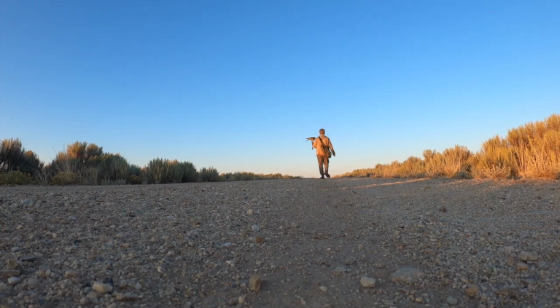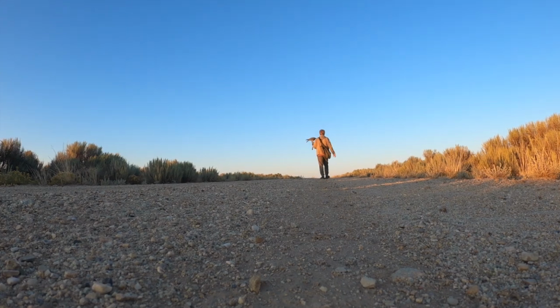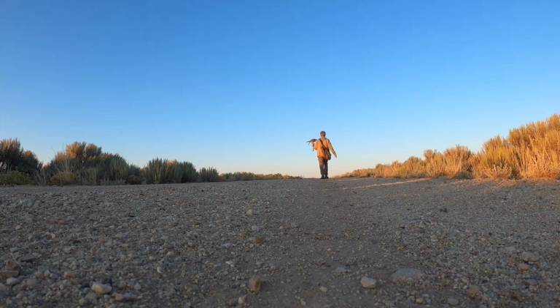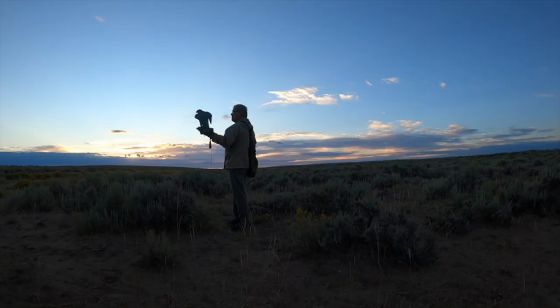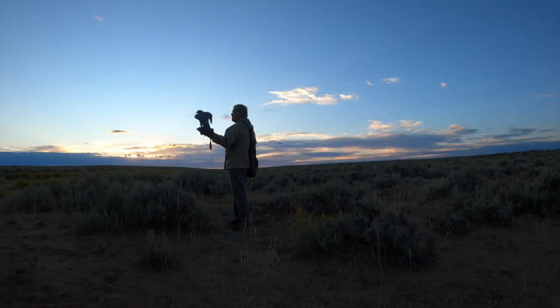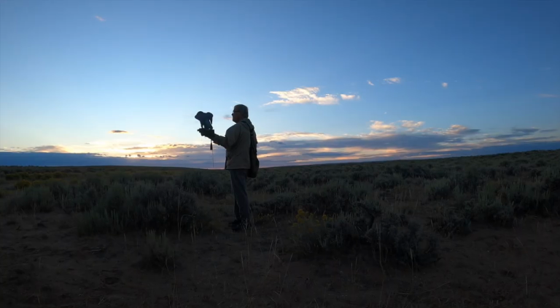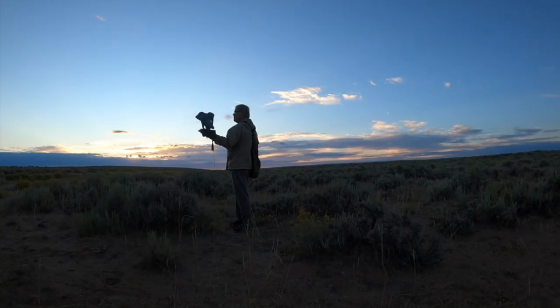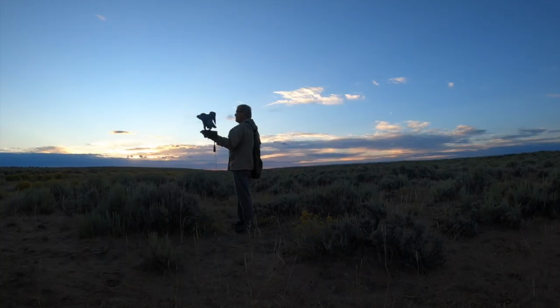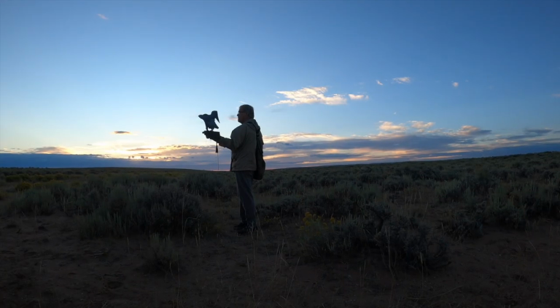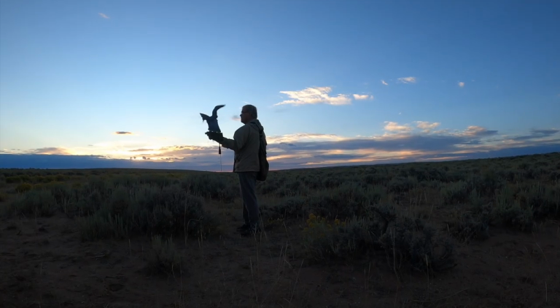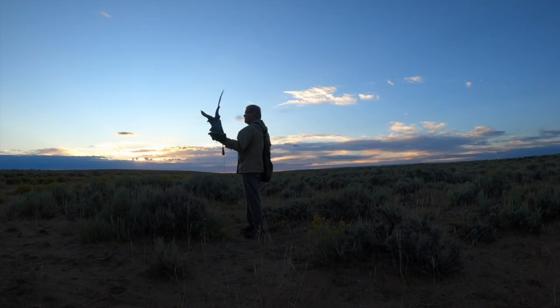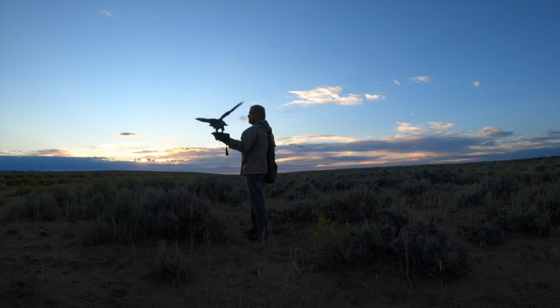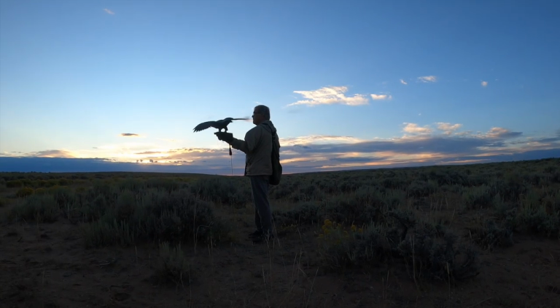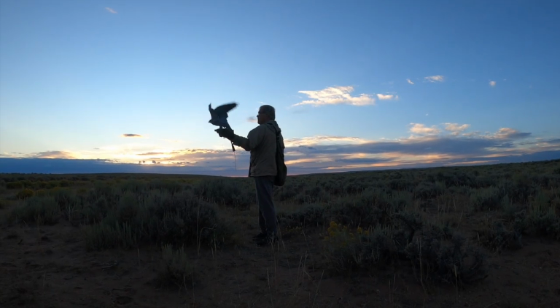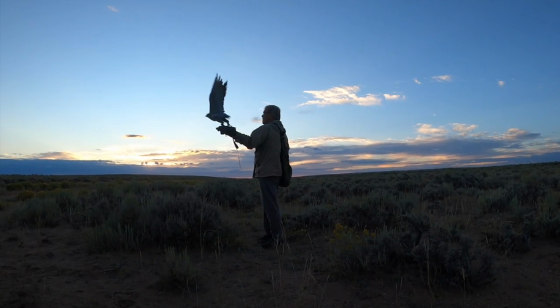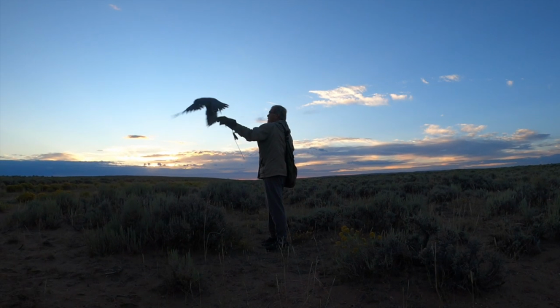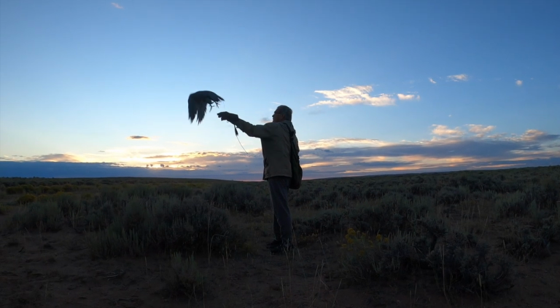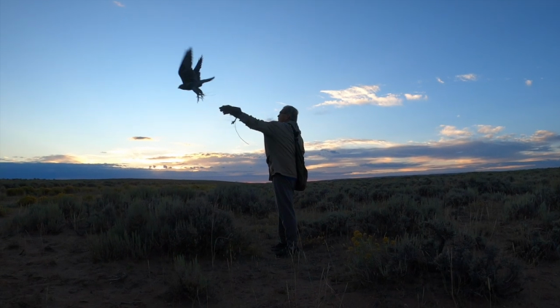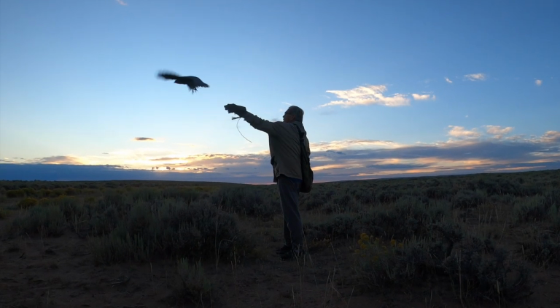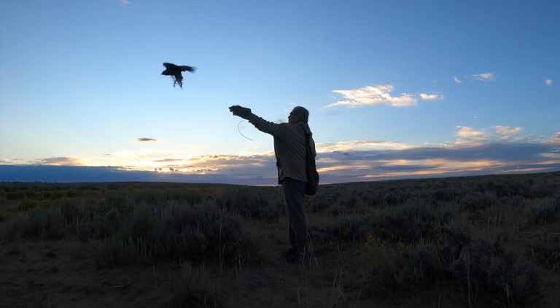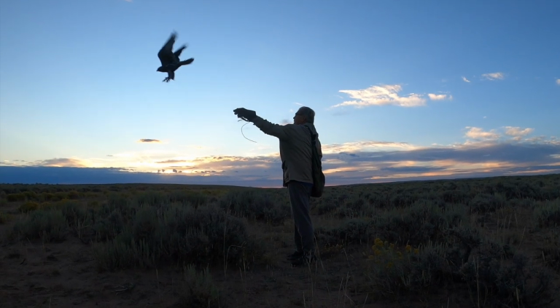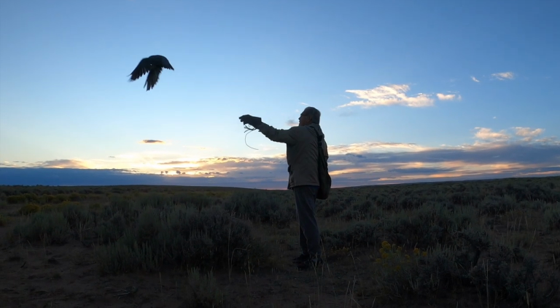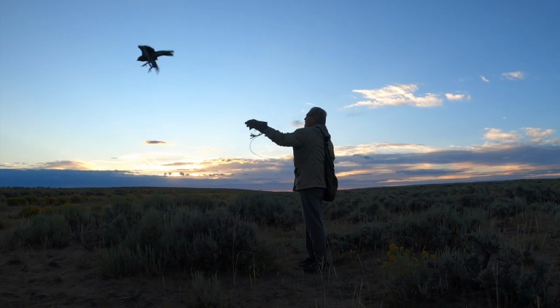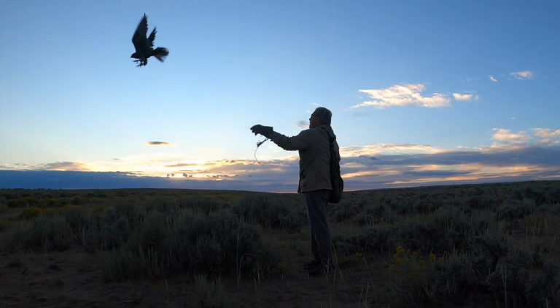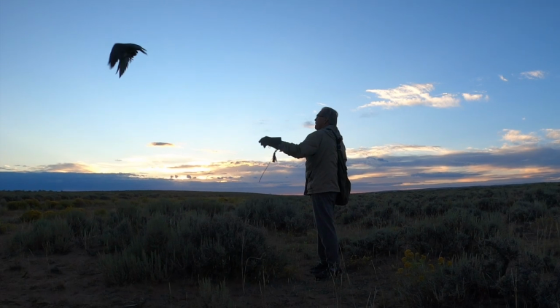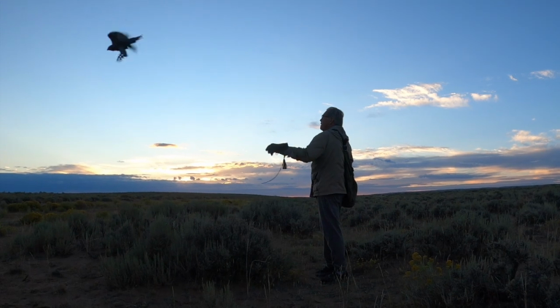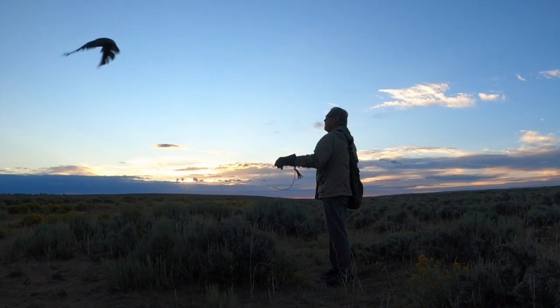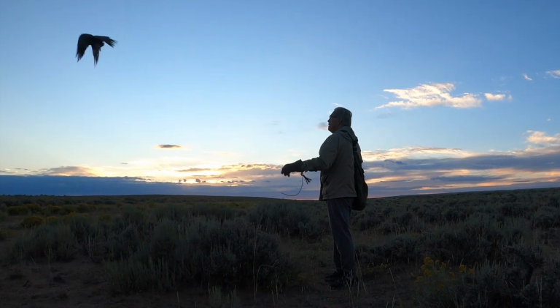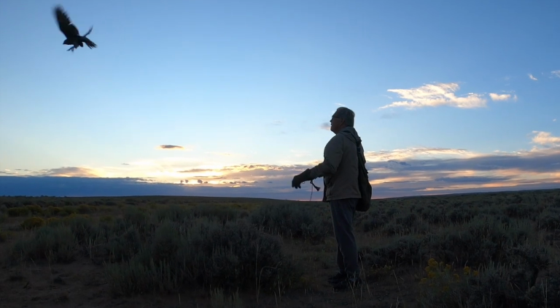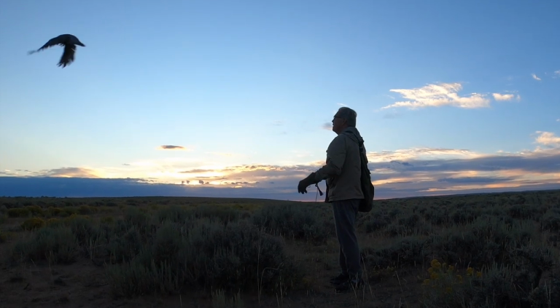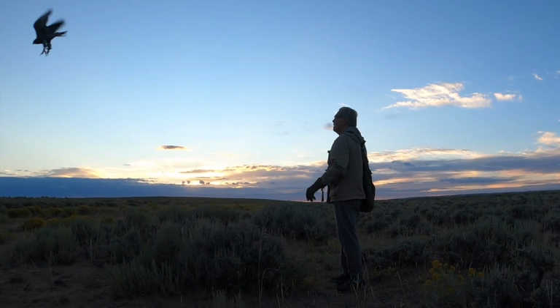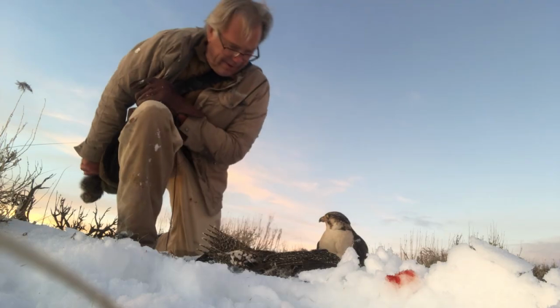Once the birds are strong, they no longer need to be released from the stool and can be released from the fist.